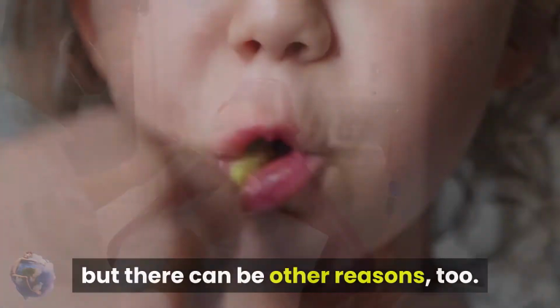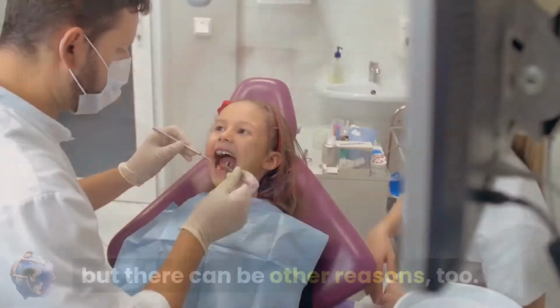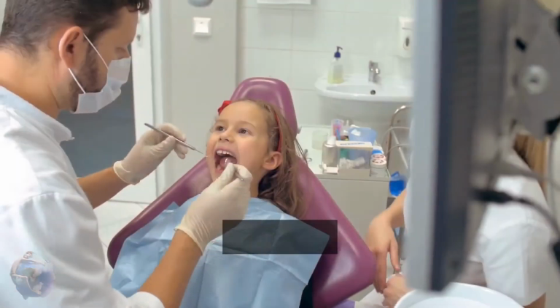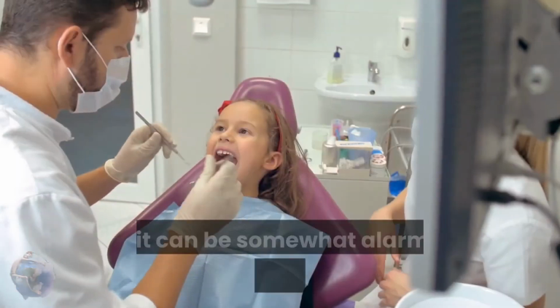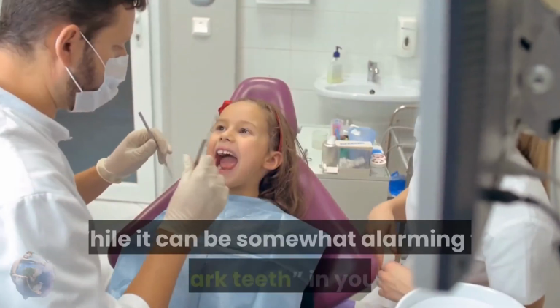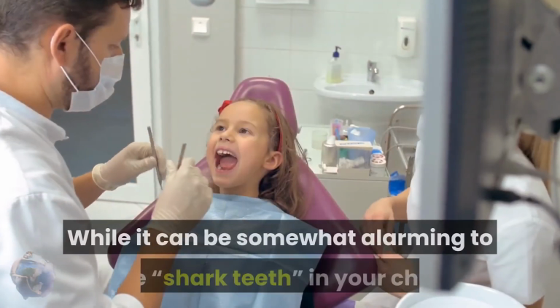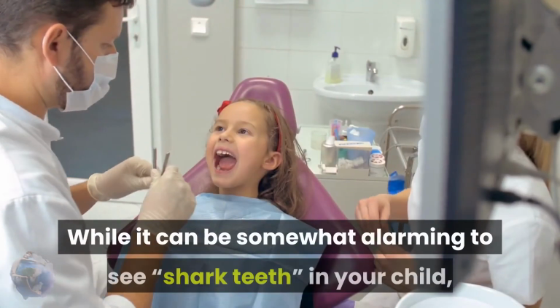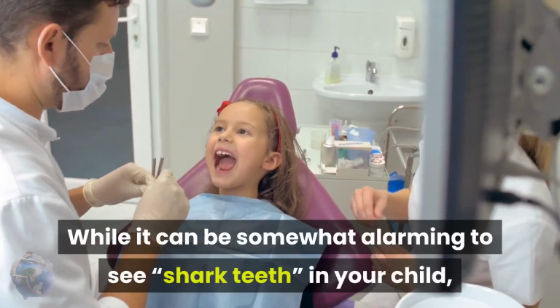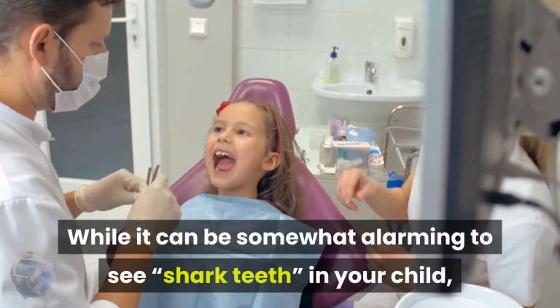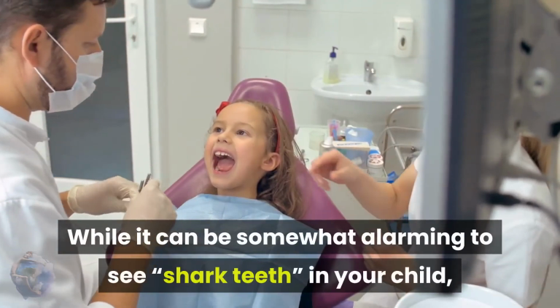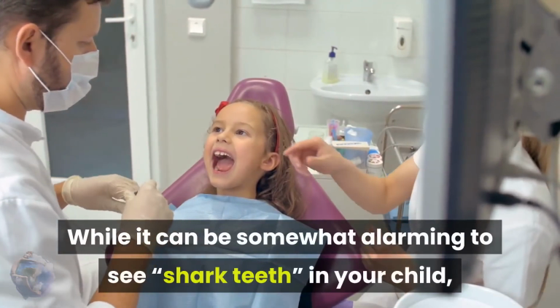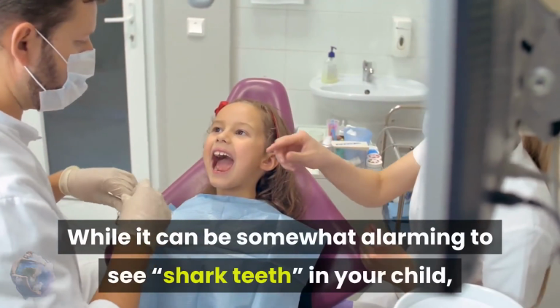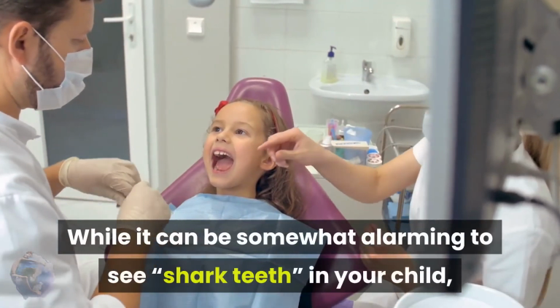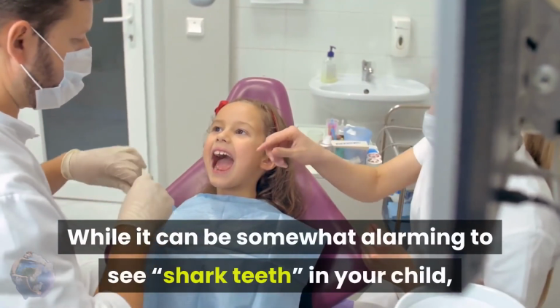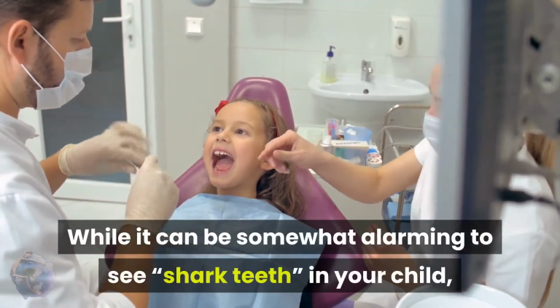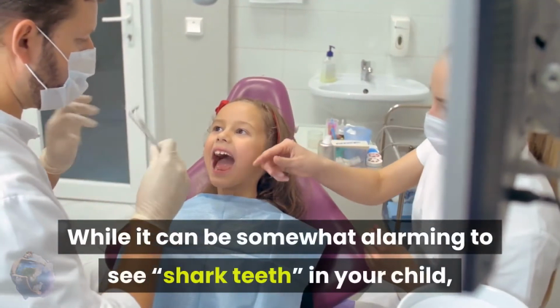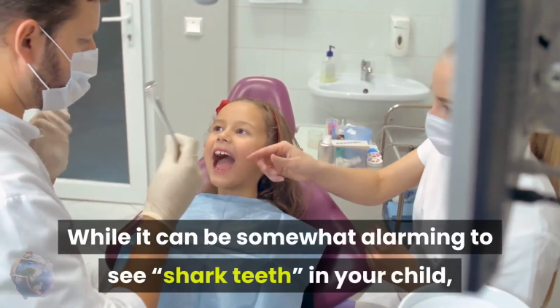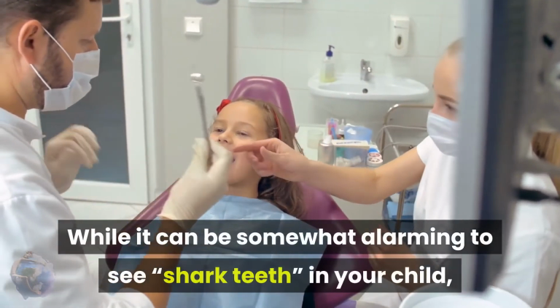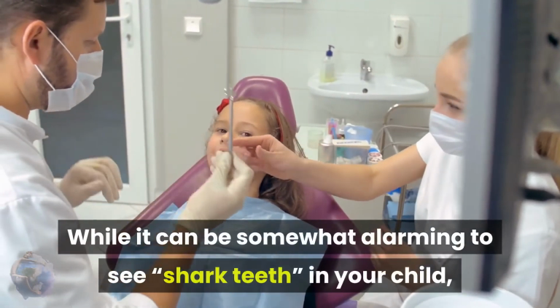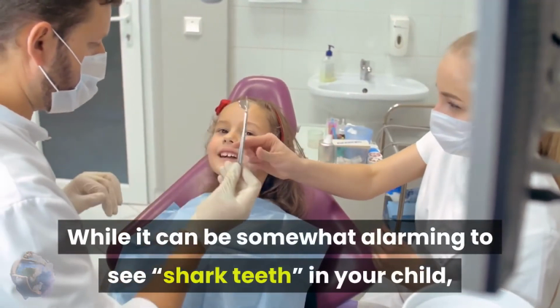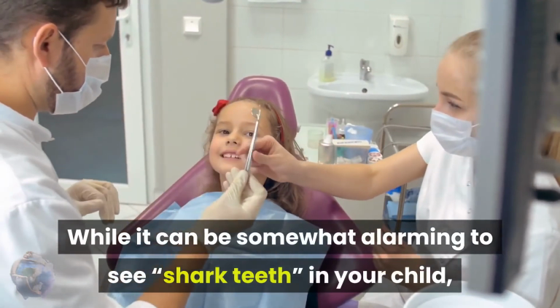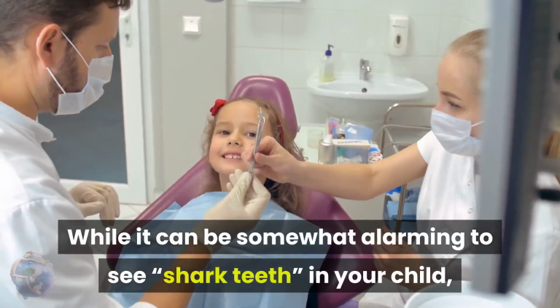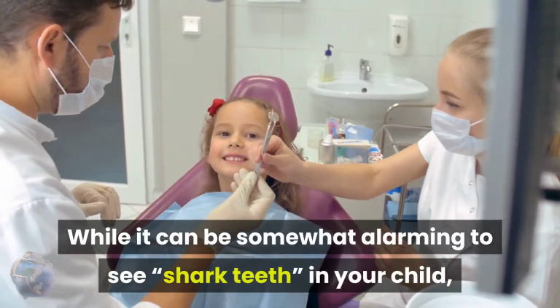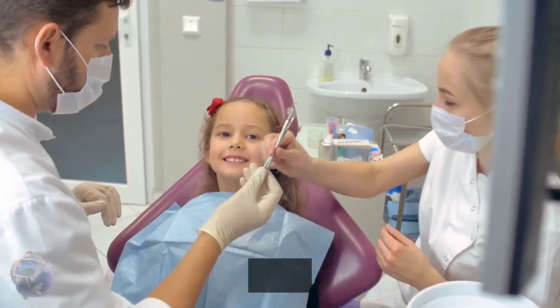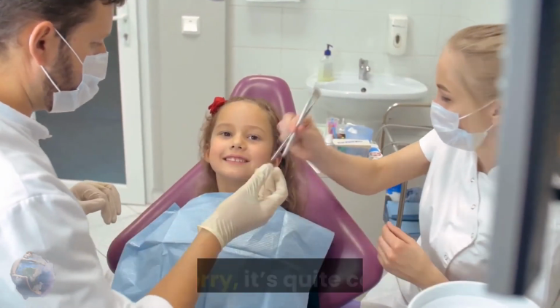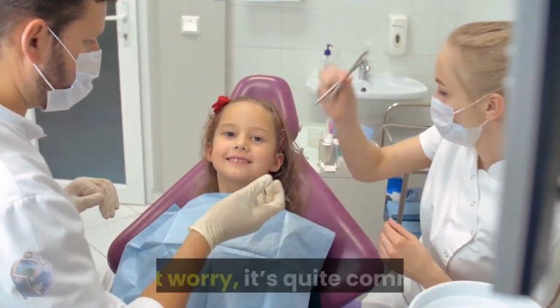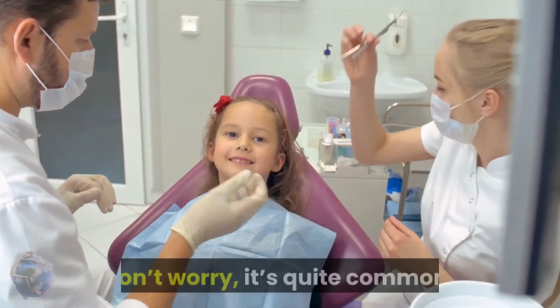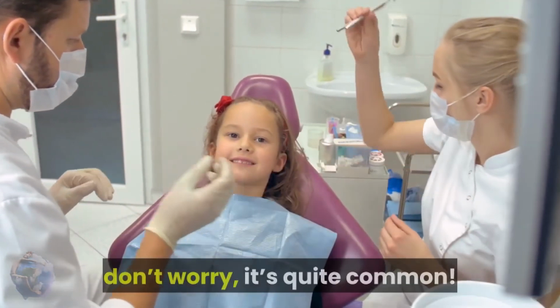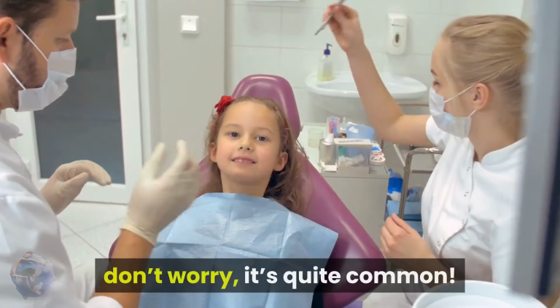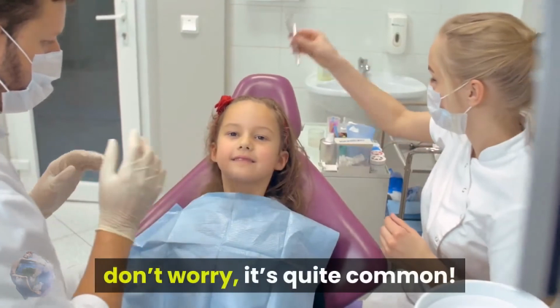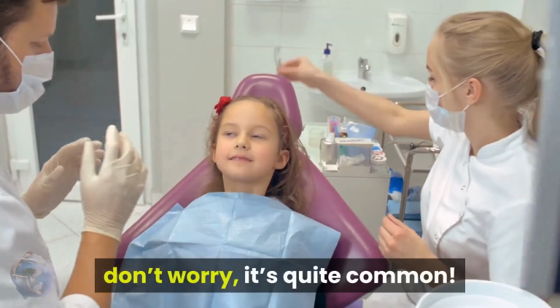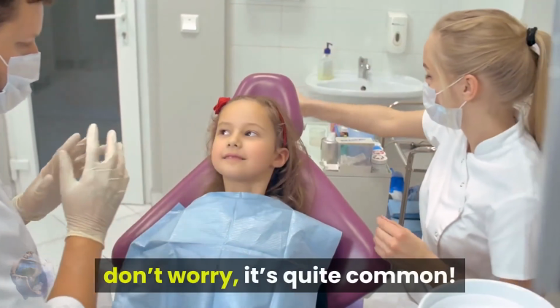While it can be somewhat alarming to see shark teeth in your child, don't worry — it's quite common.